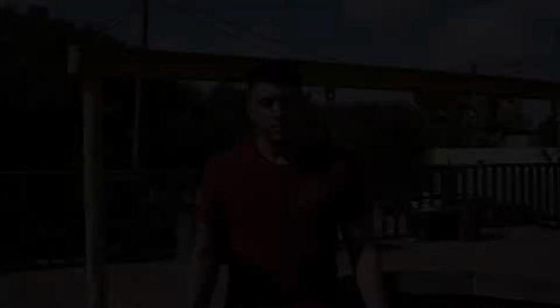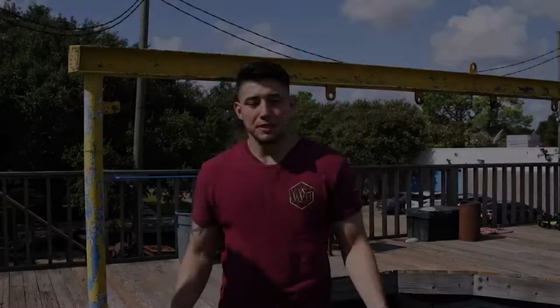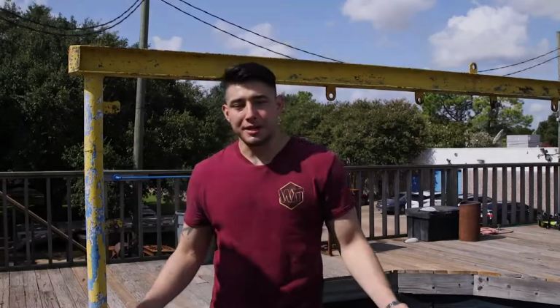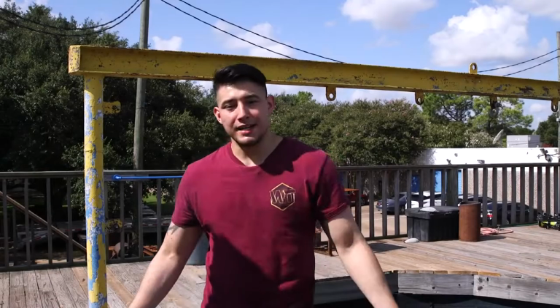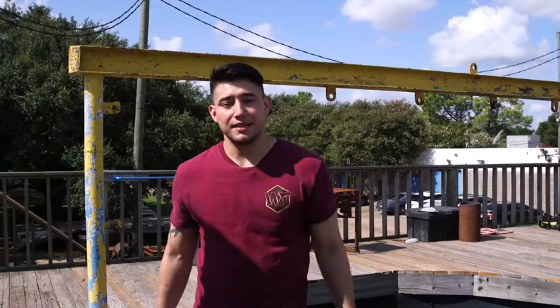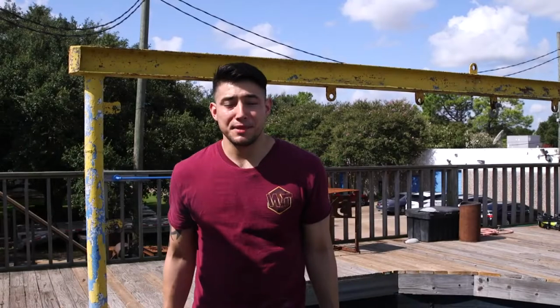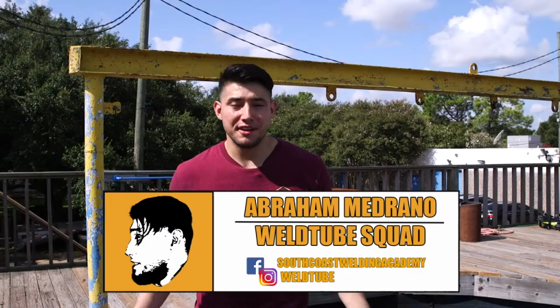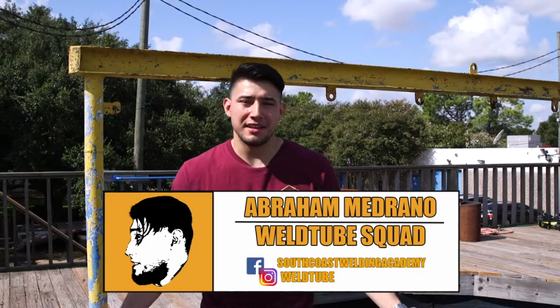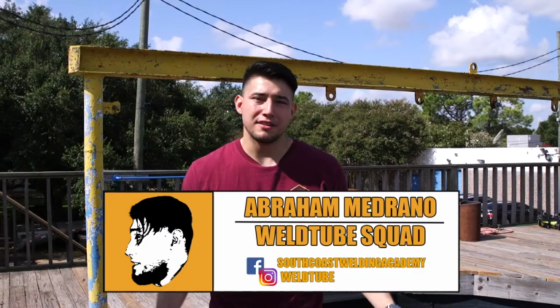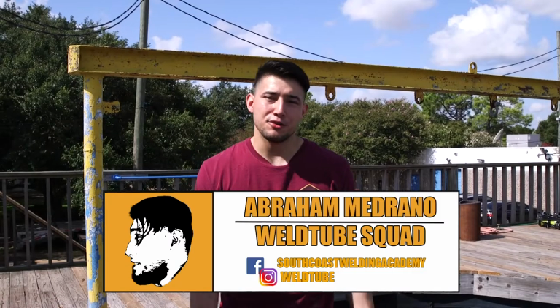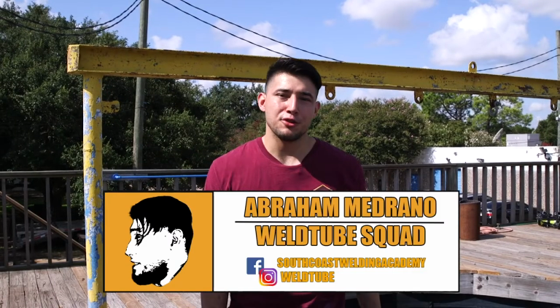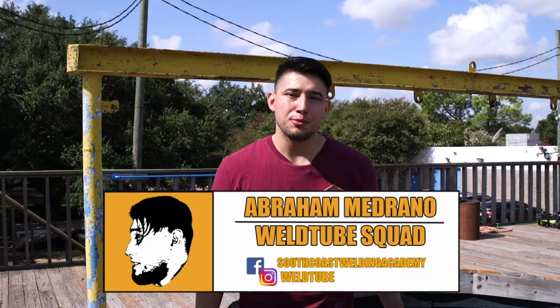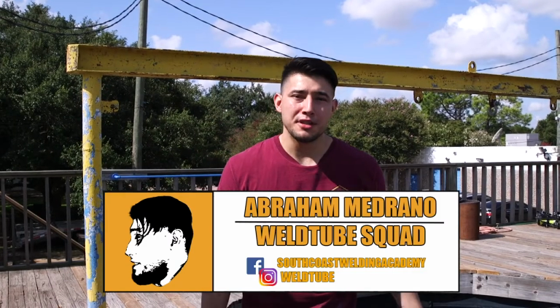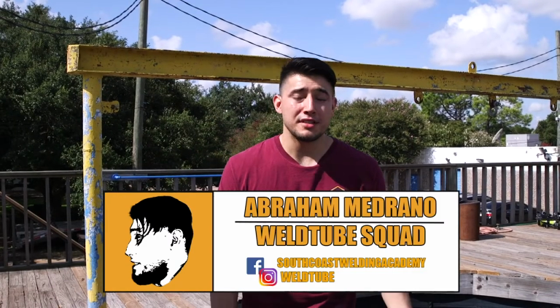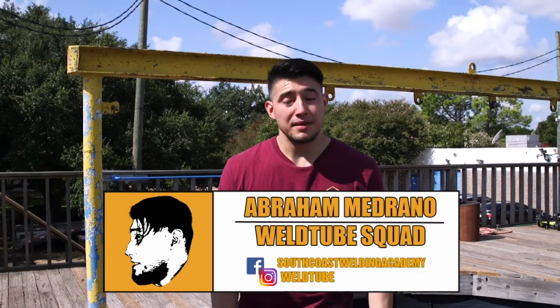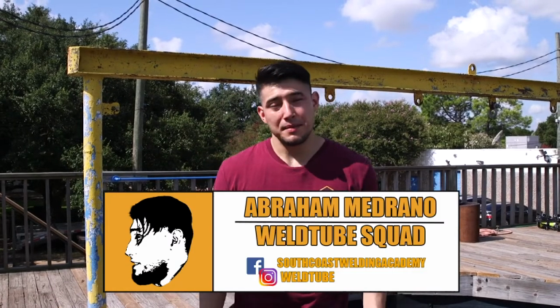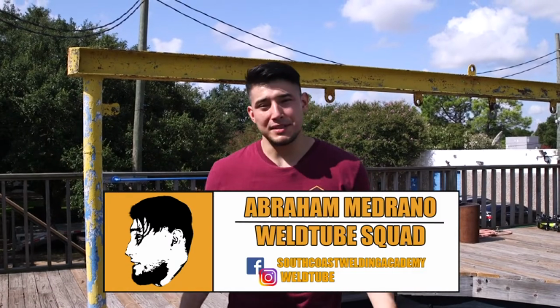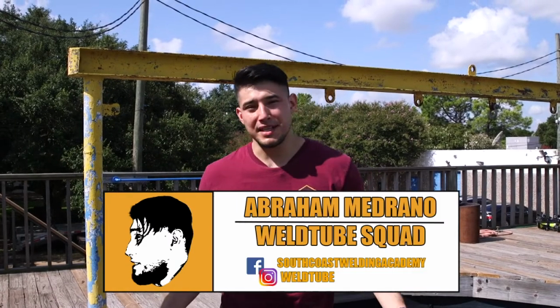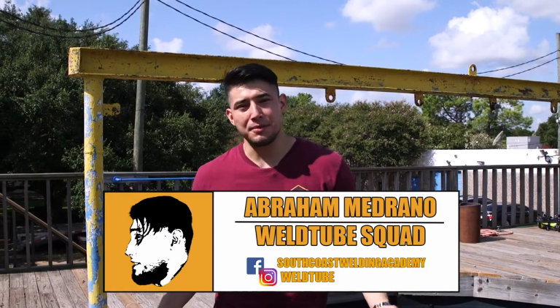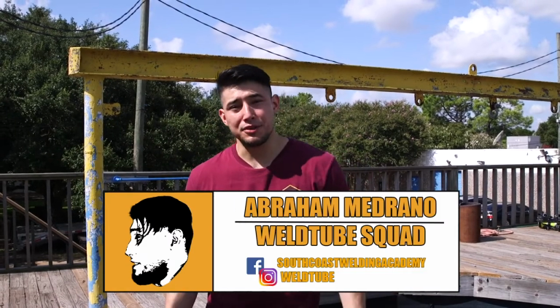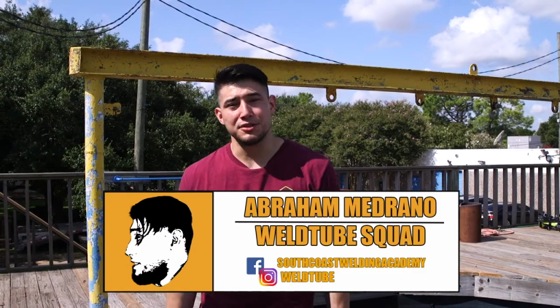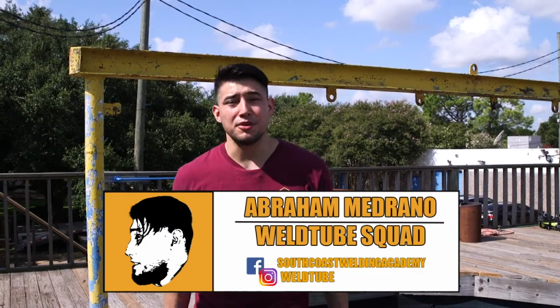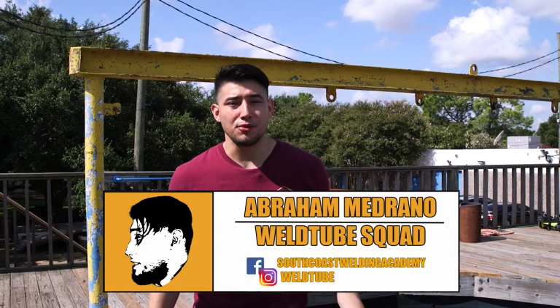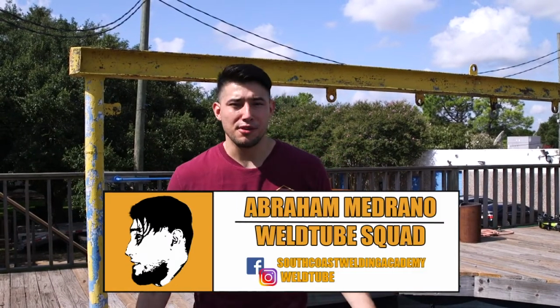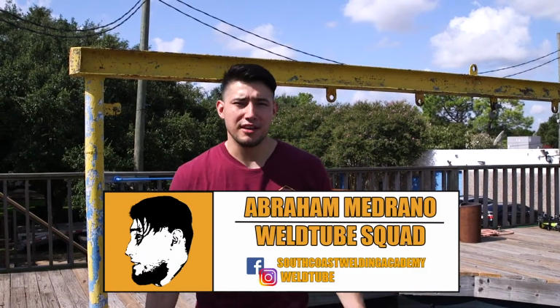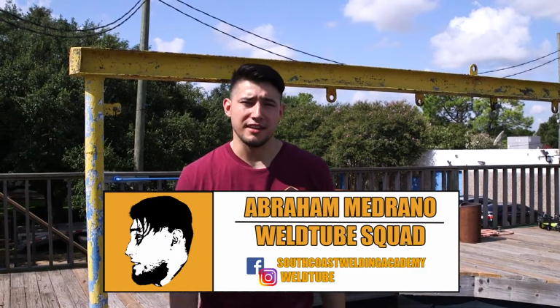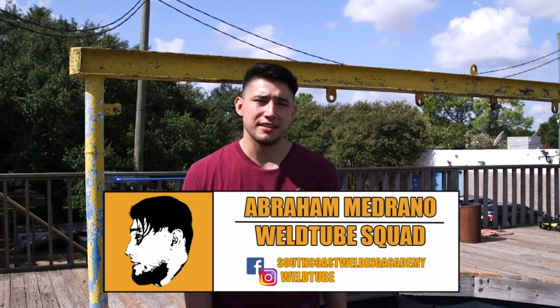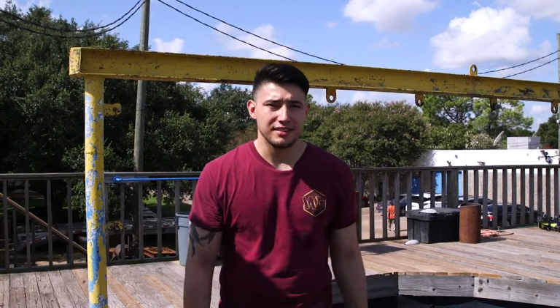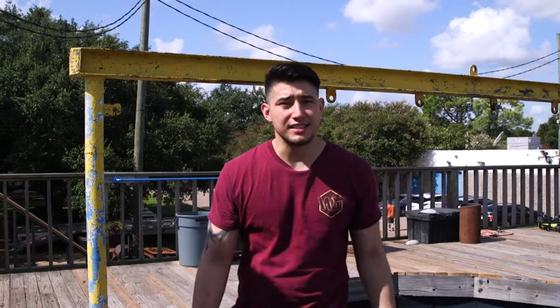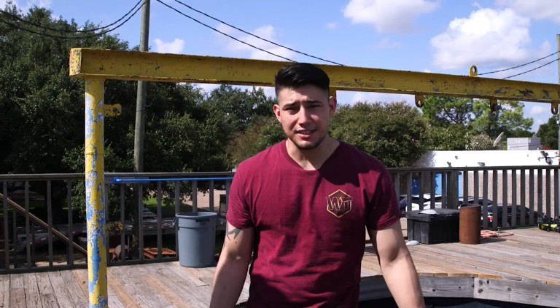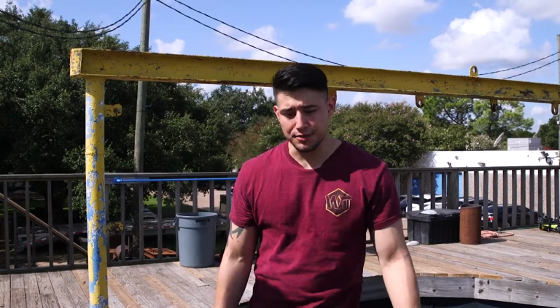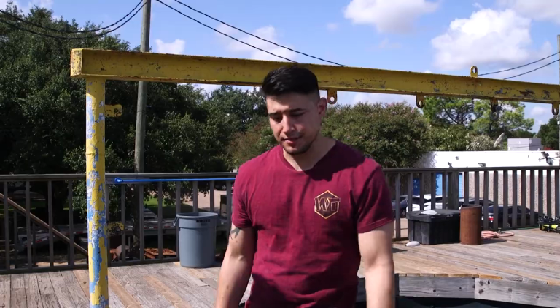Sup guys, I'm here again at the Ocean Corporation, but today I'm going to do some underwater cutting. Let's get to it.